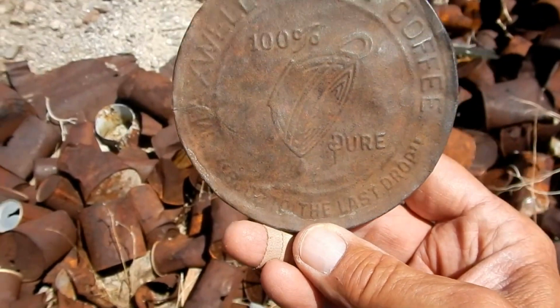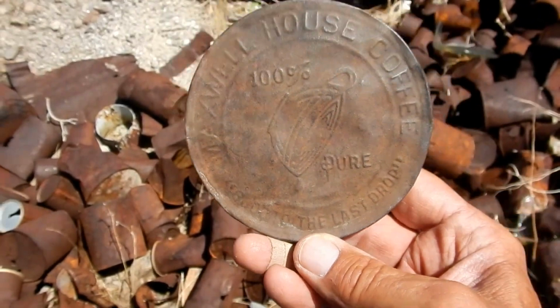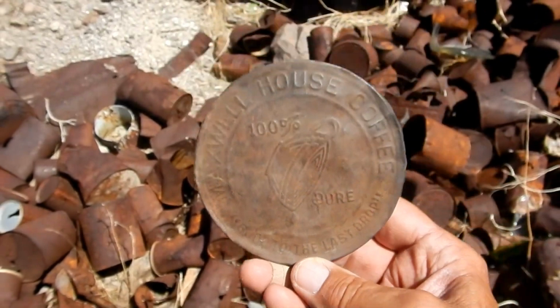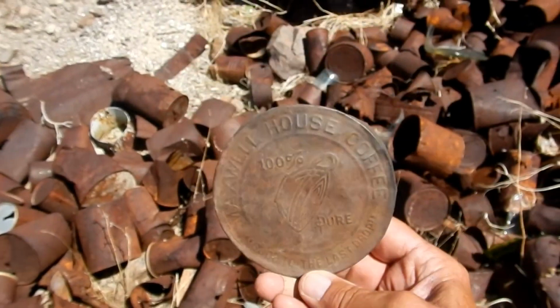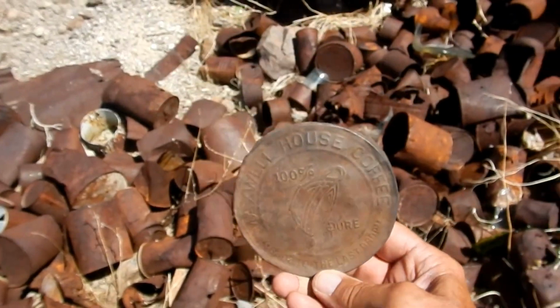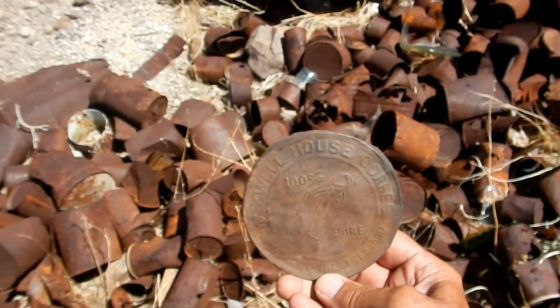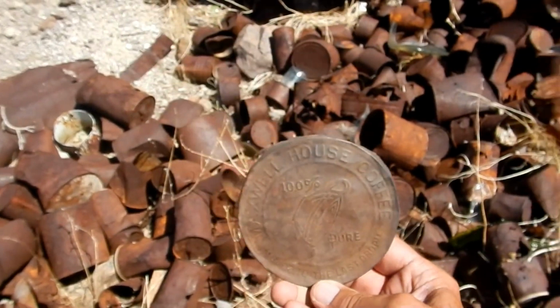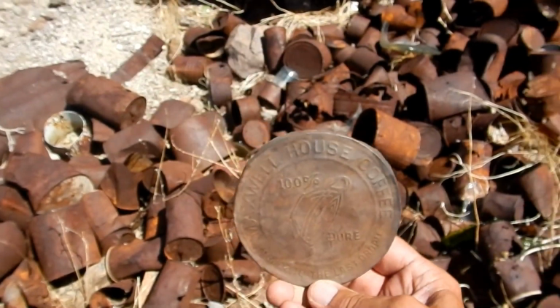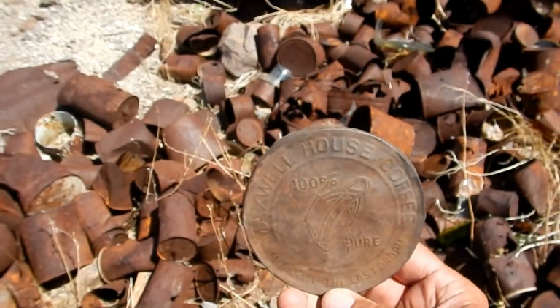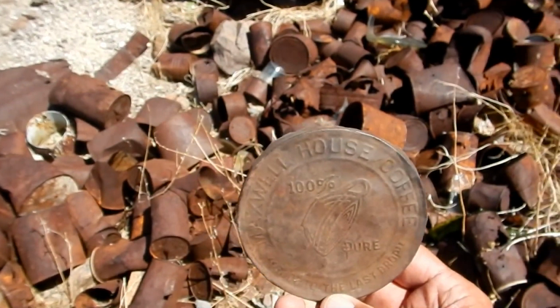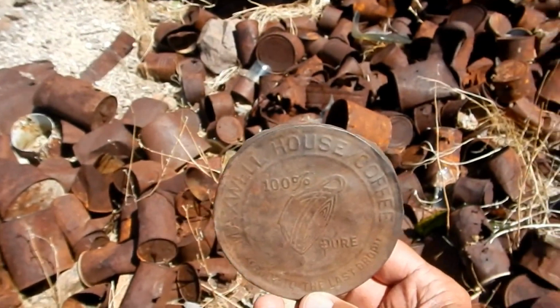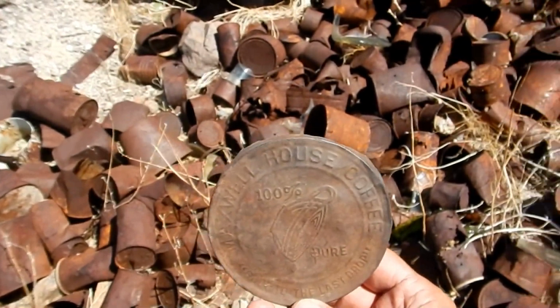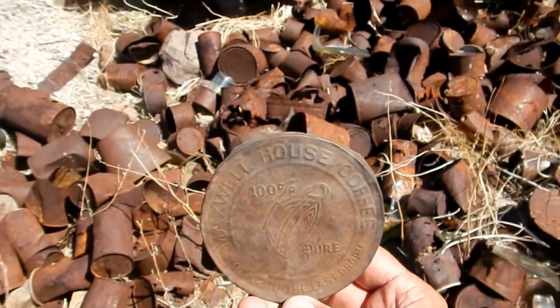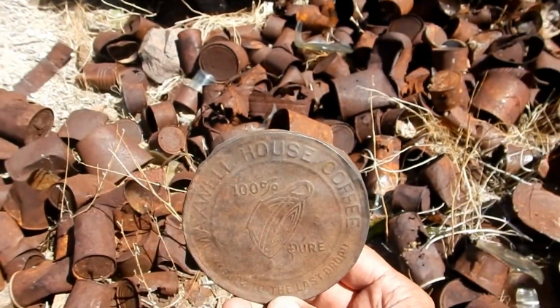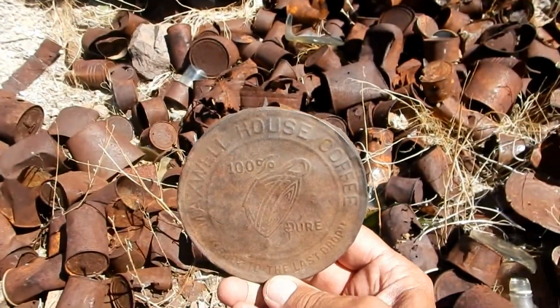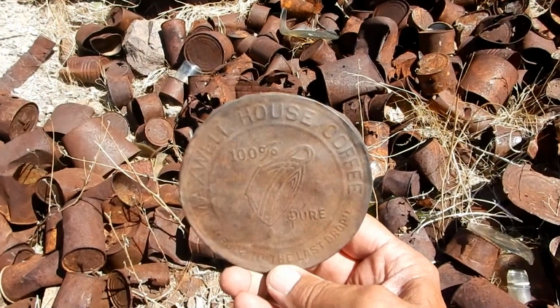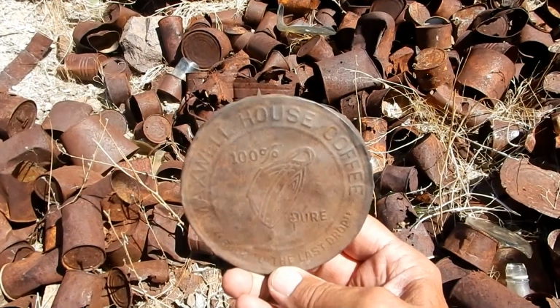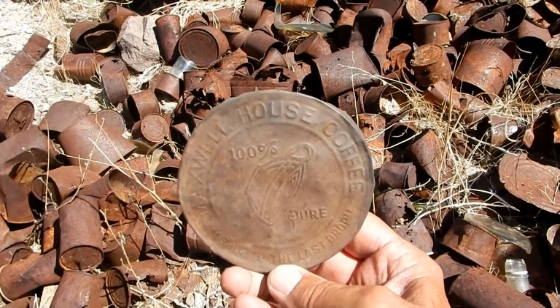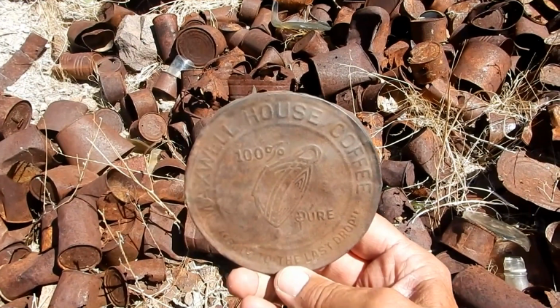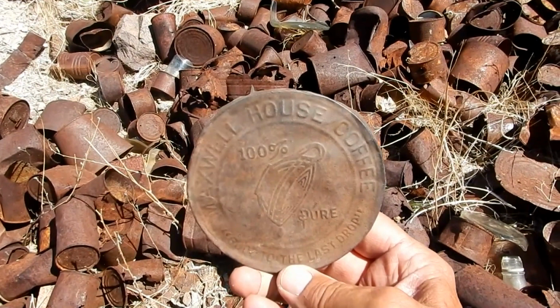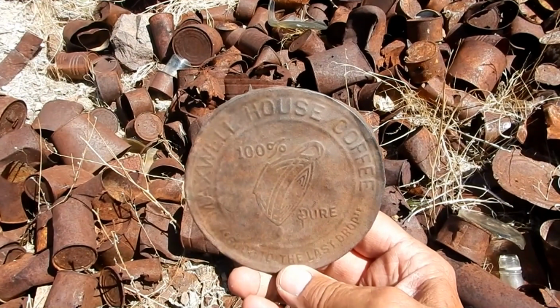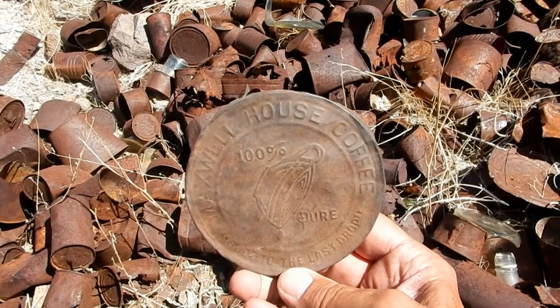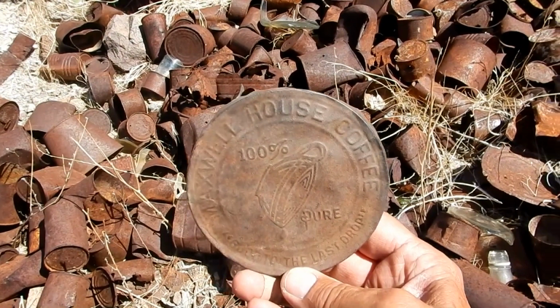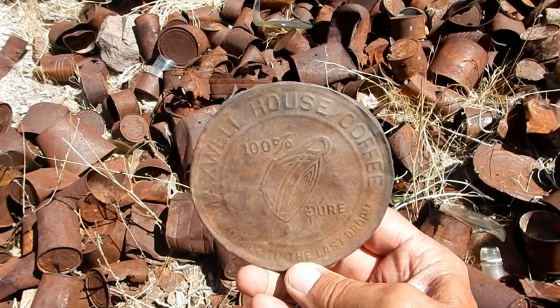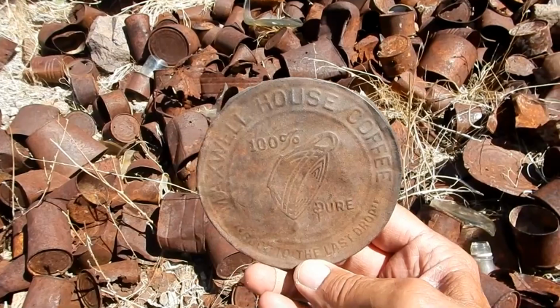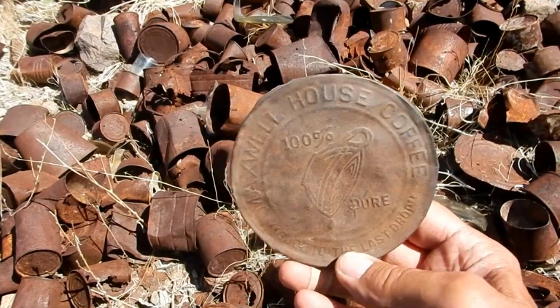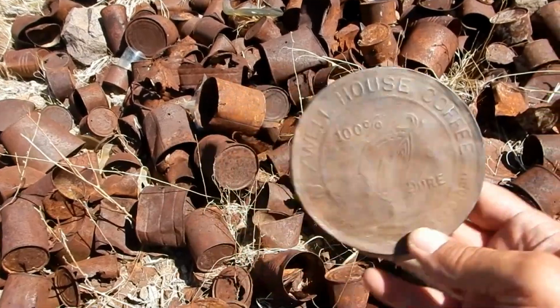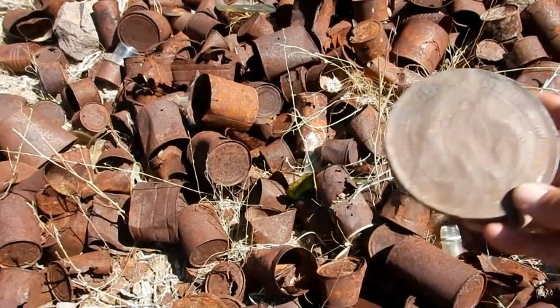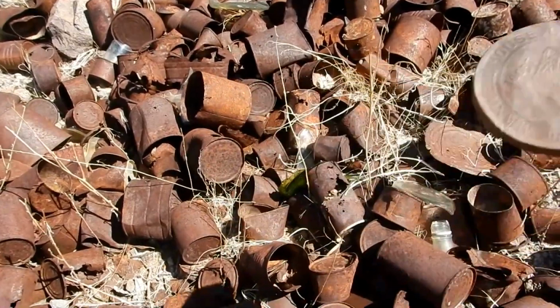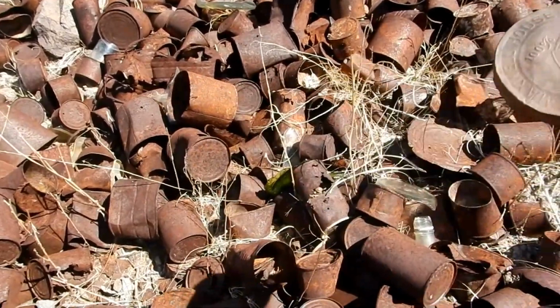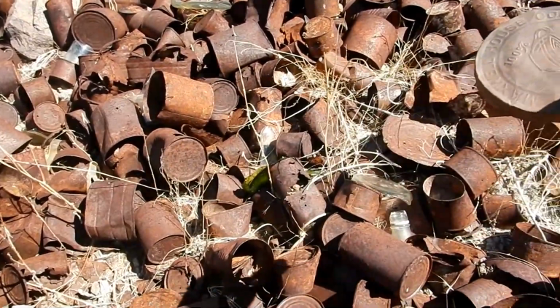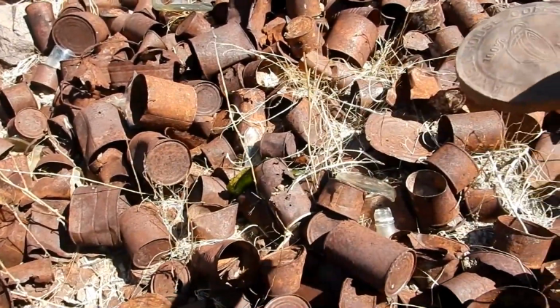Something good to the last drop — is that their slogan? Yeah, that is cool isn't it? There's some more can tops over there.